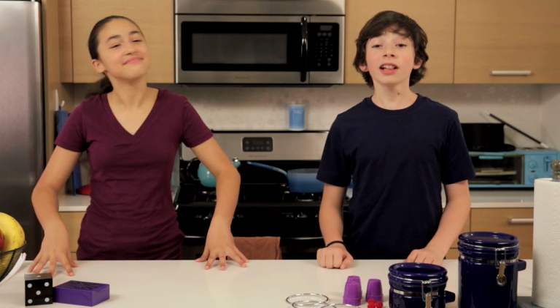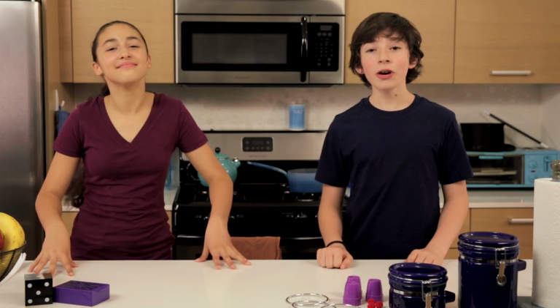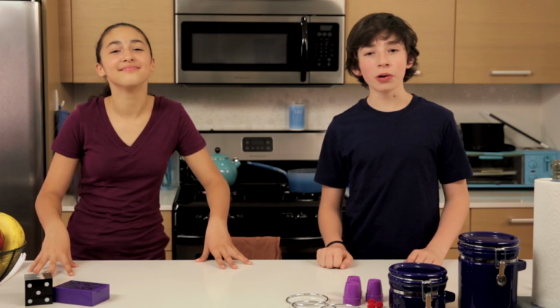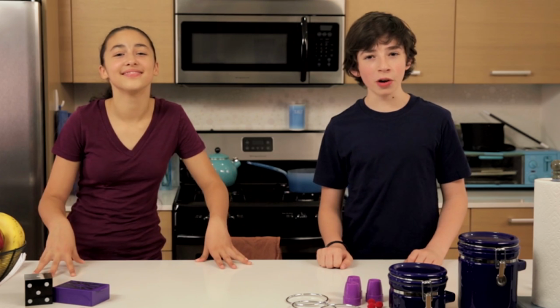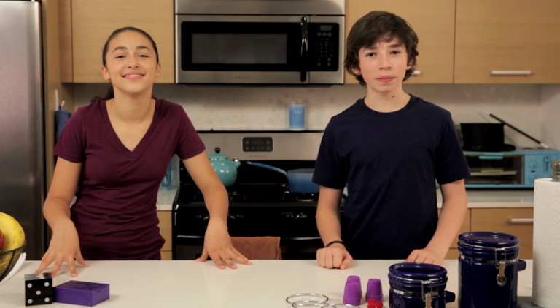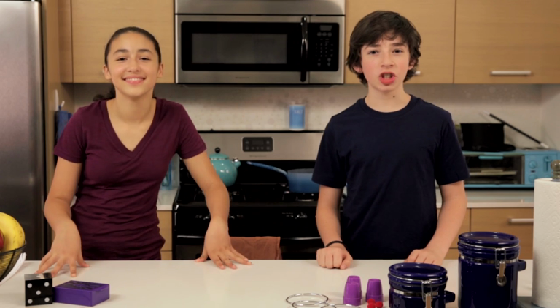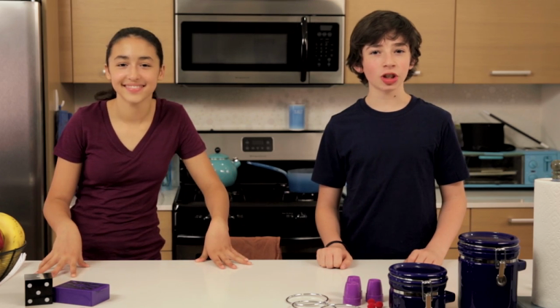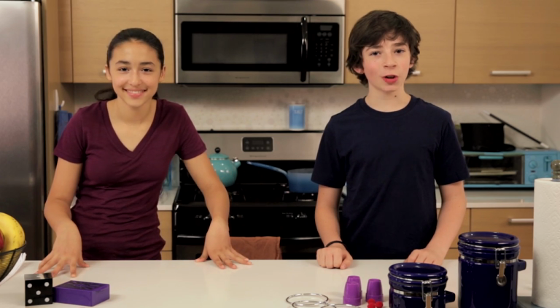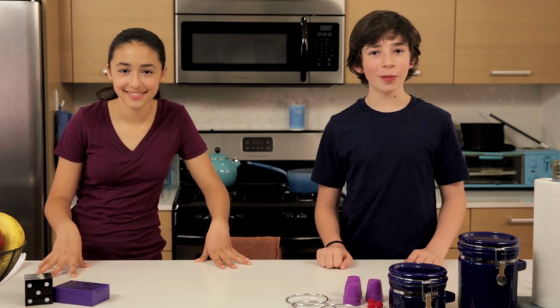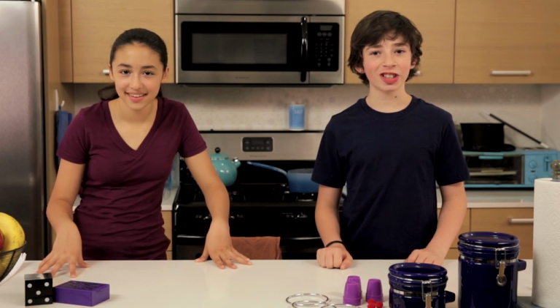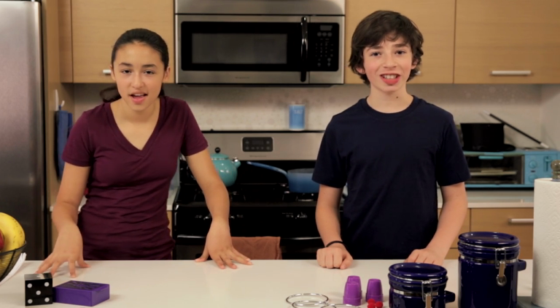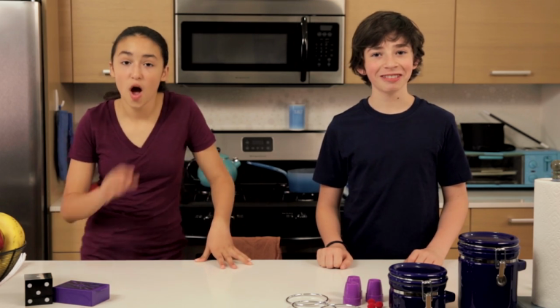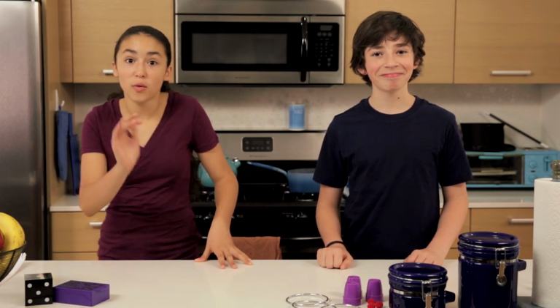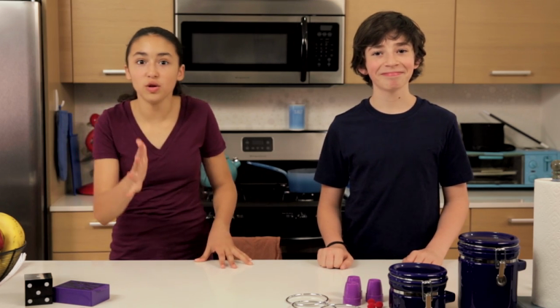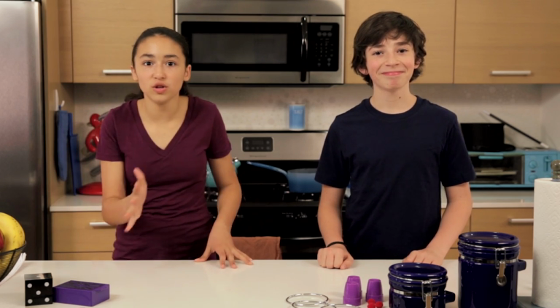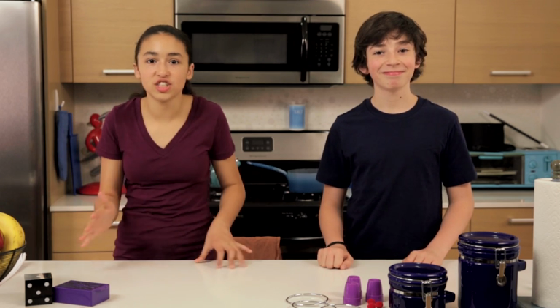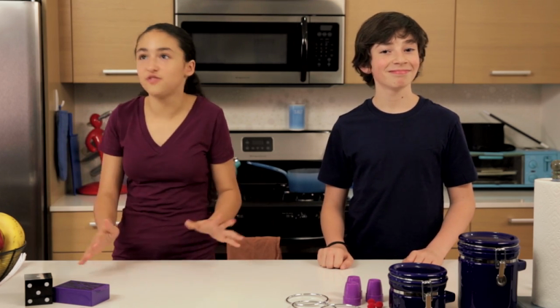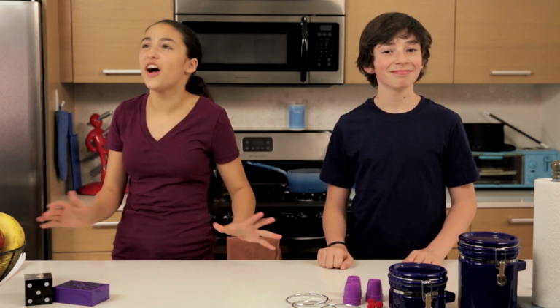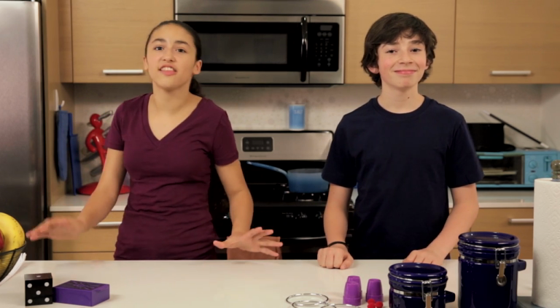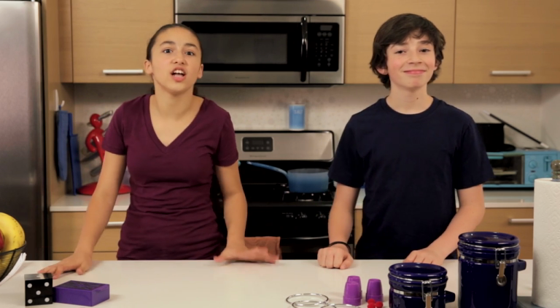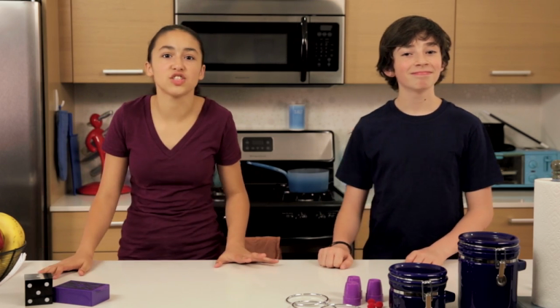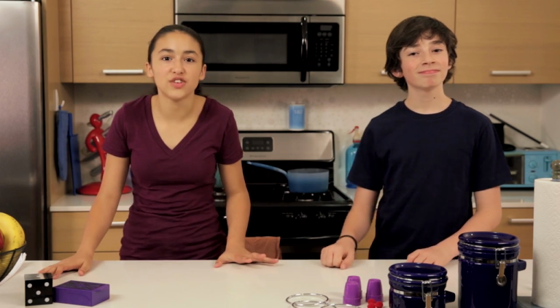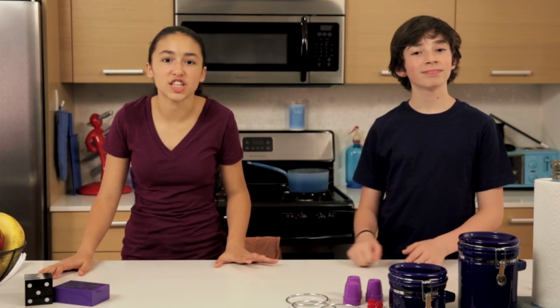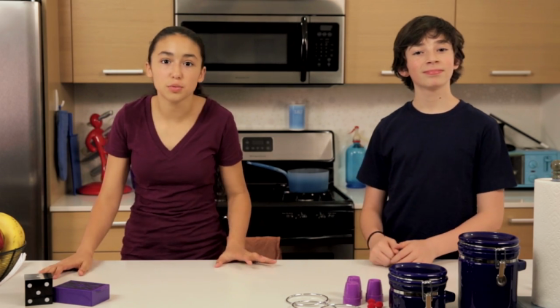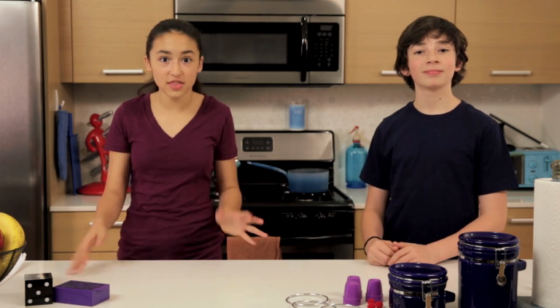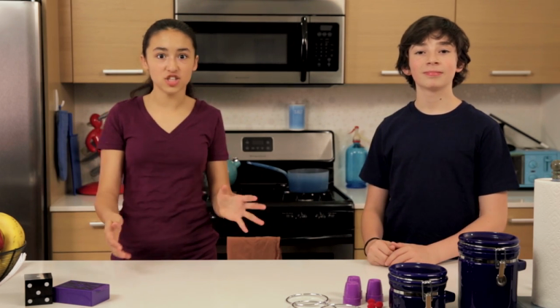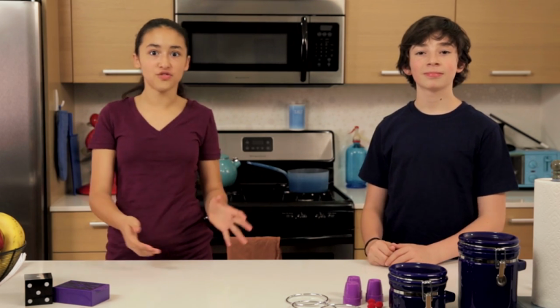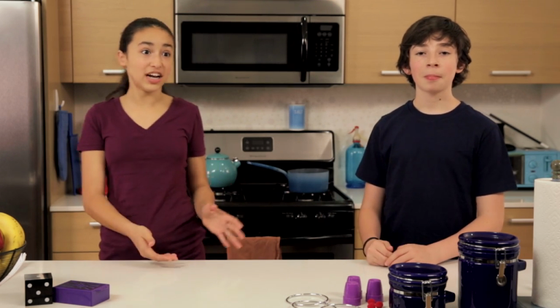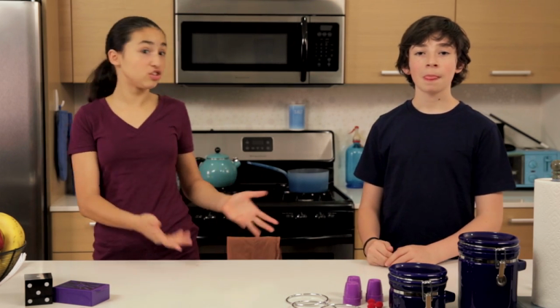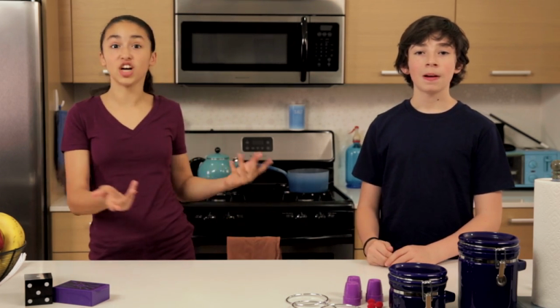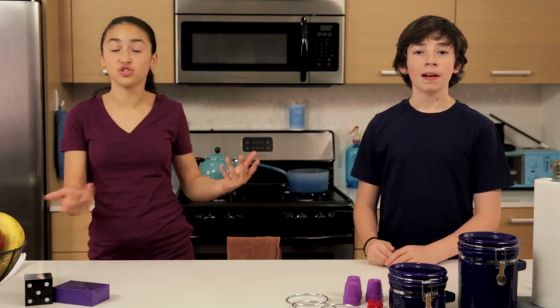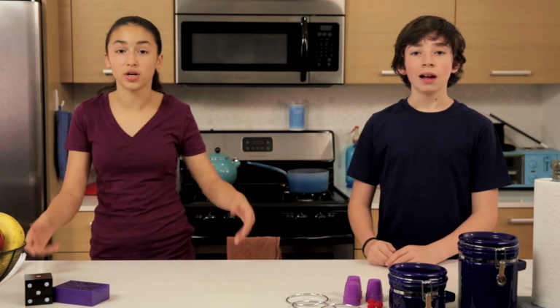Hello, and welcome to Junk Drawer Magic, where you learn to defy the laws of physics with things you'd find in your junk drawer.